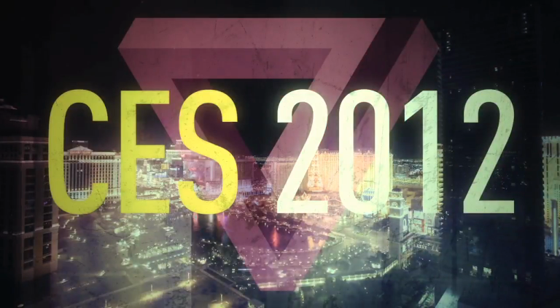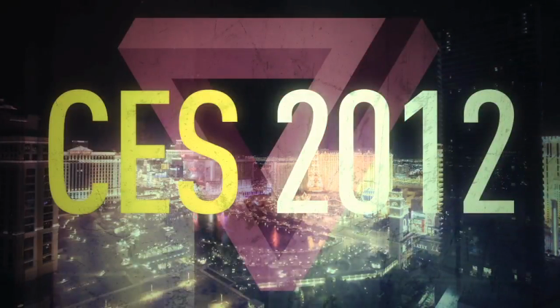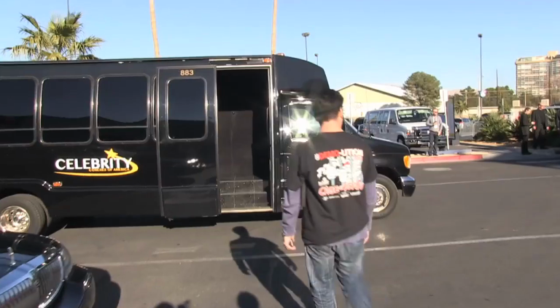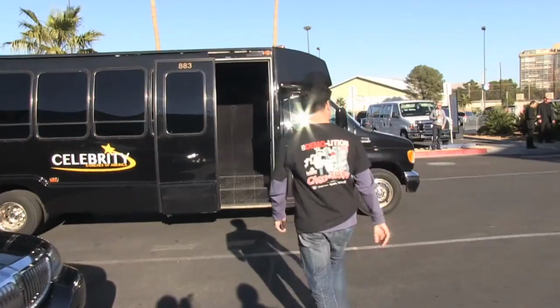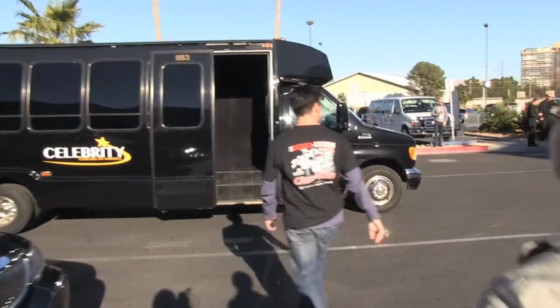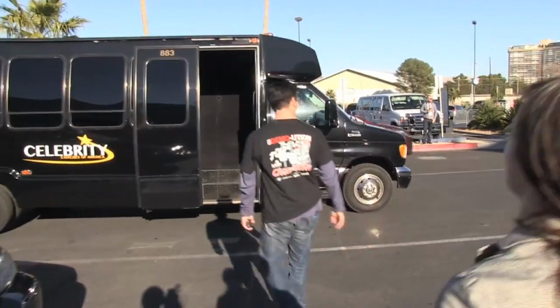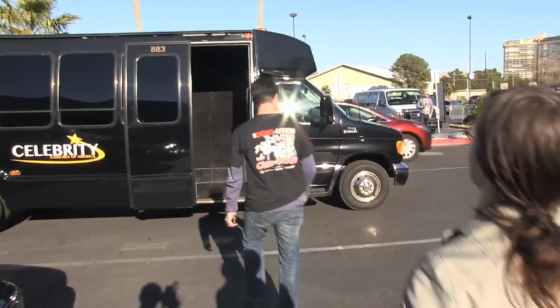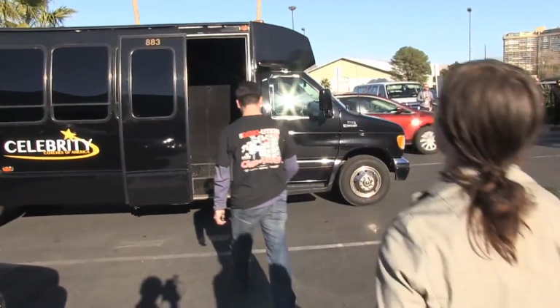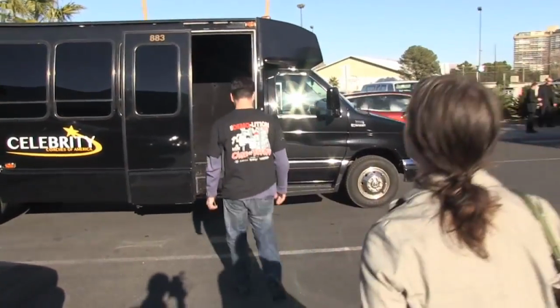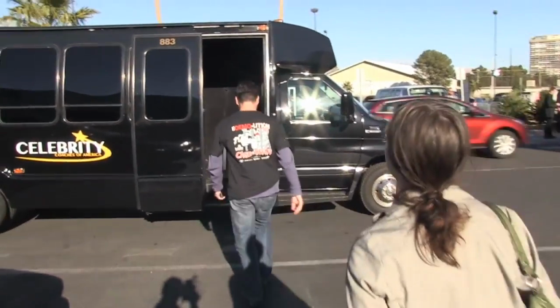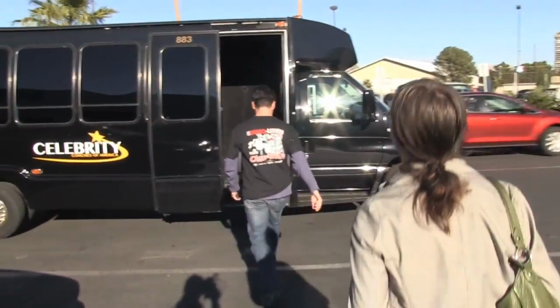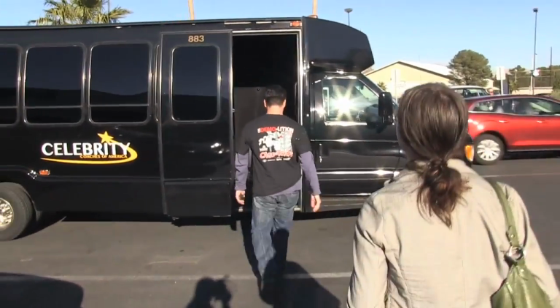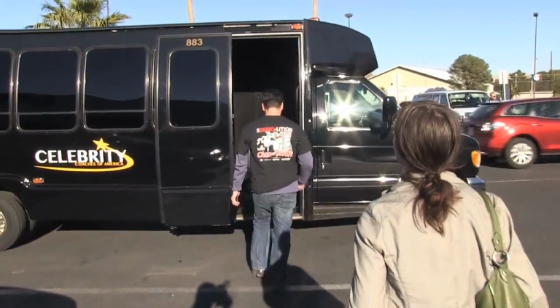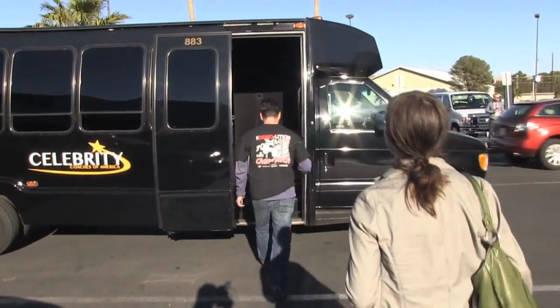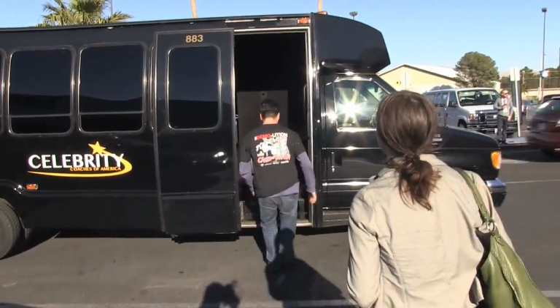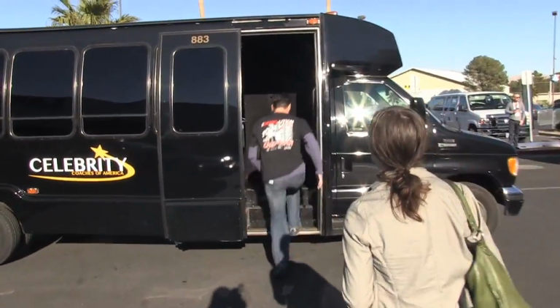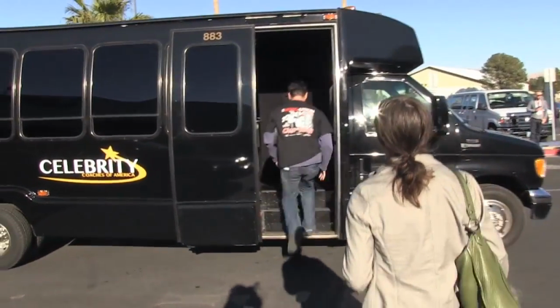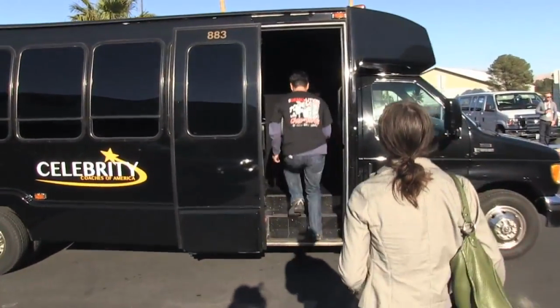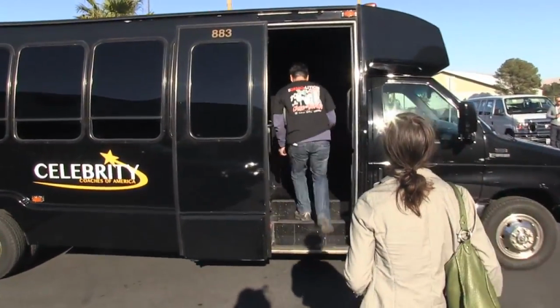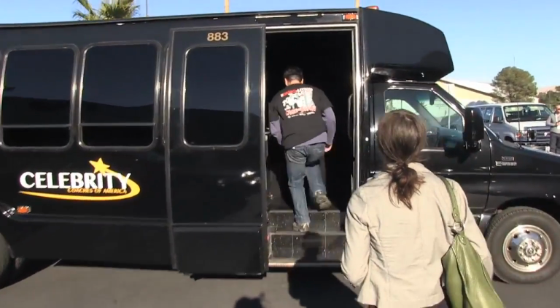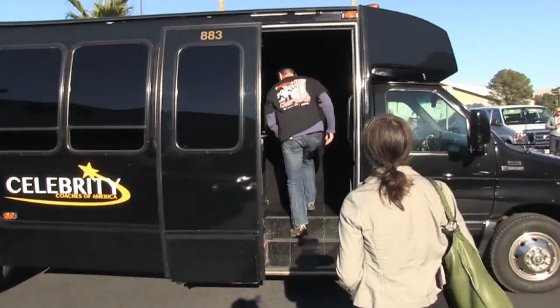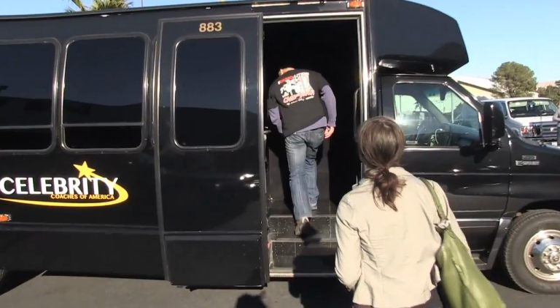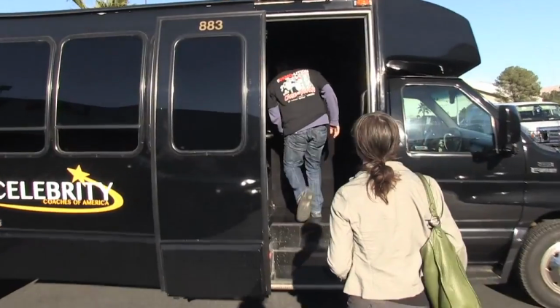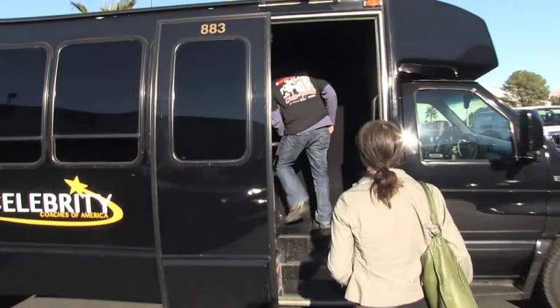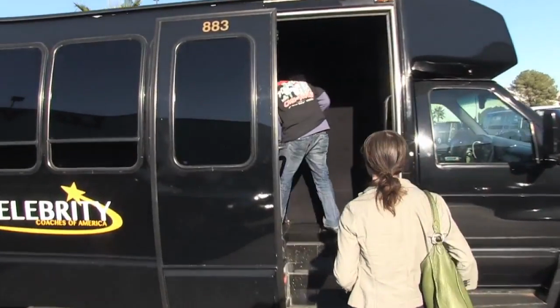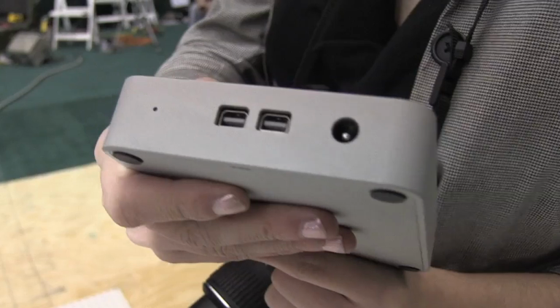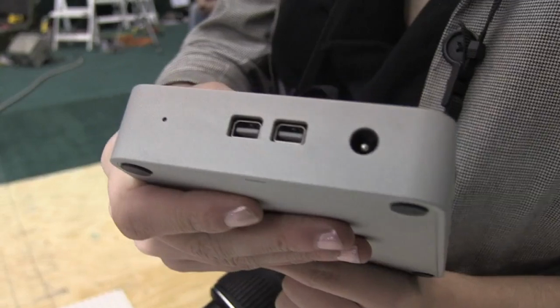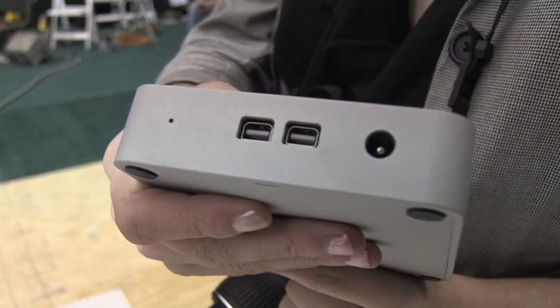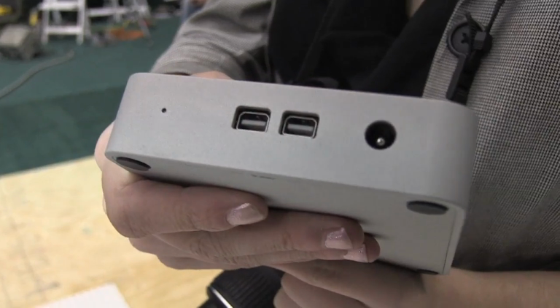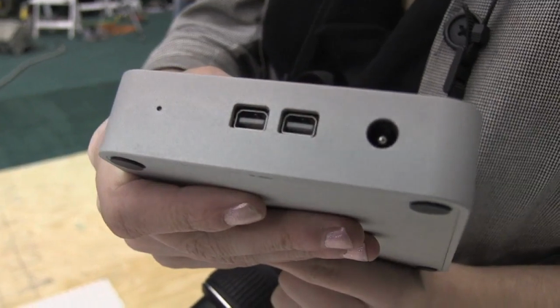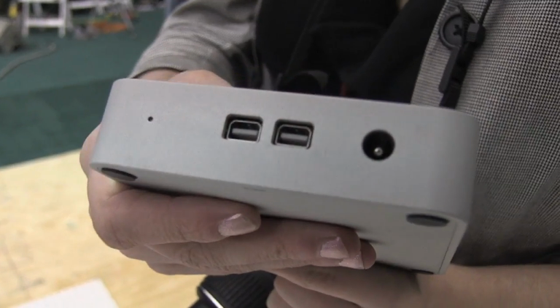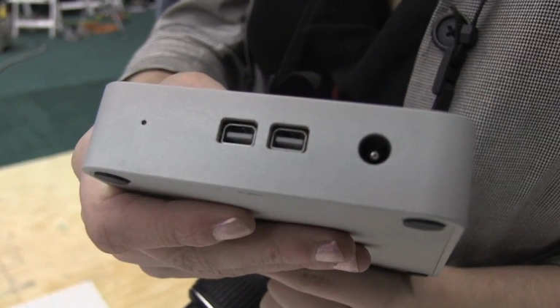Hi, this is Addy with The Verge, and today we're going to go see IOSafe's new drives with Thunderbolt input.